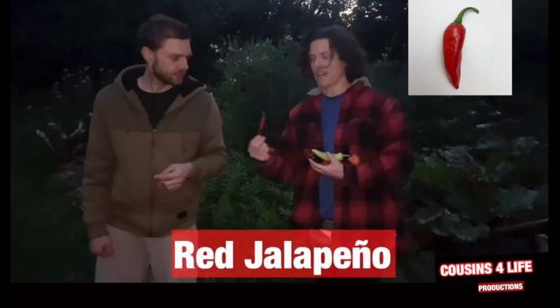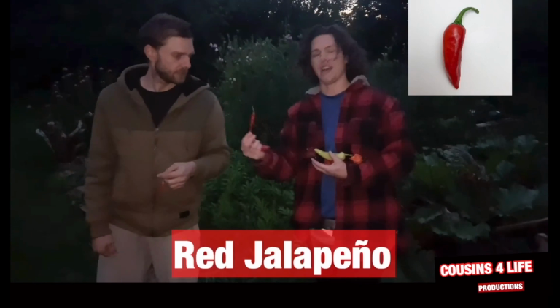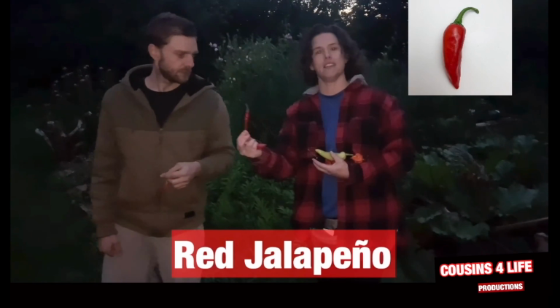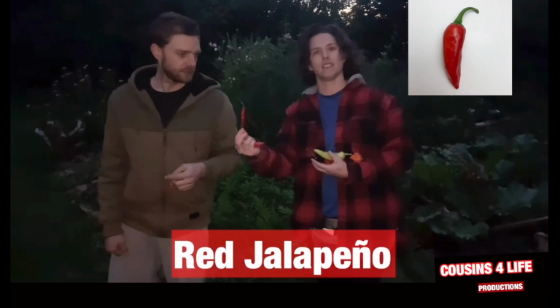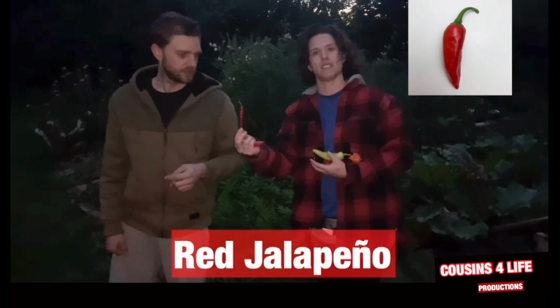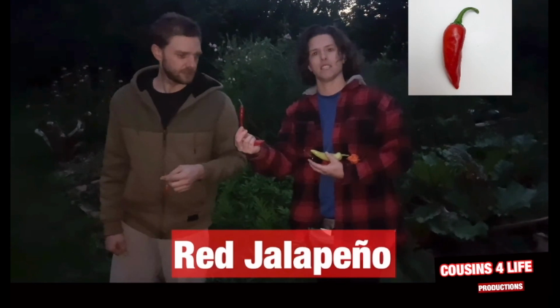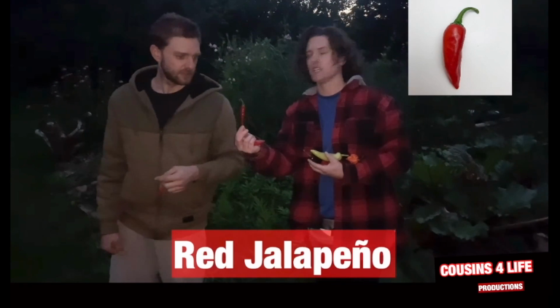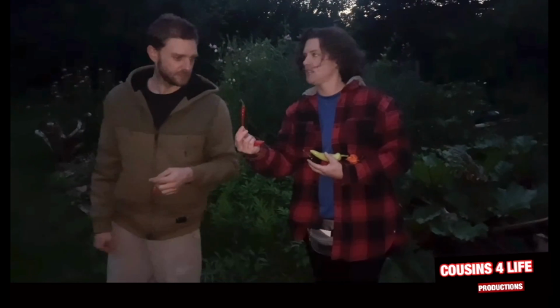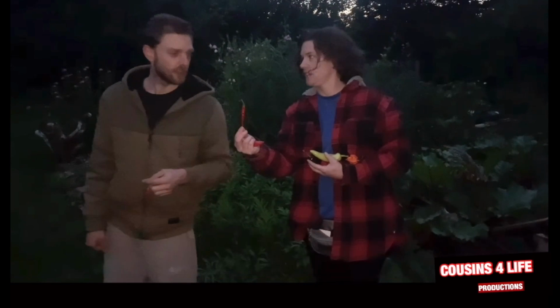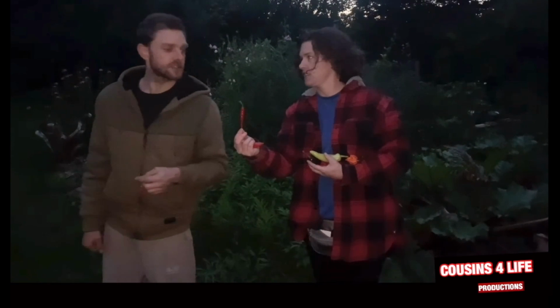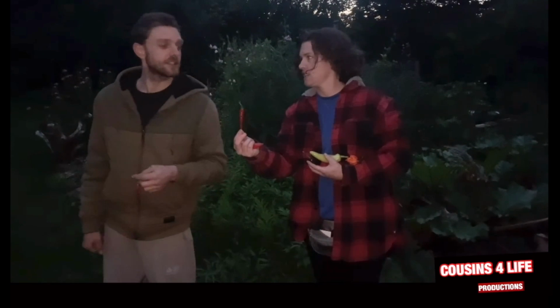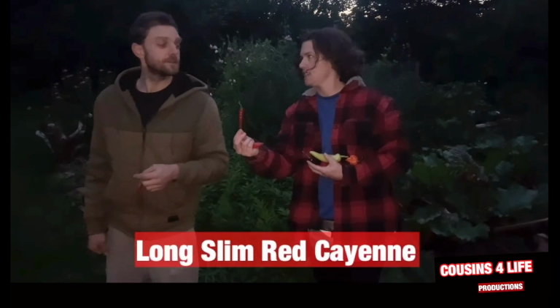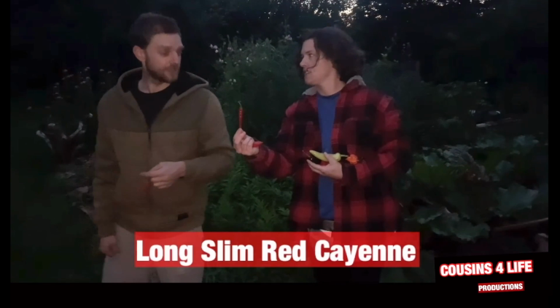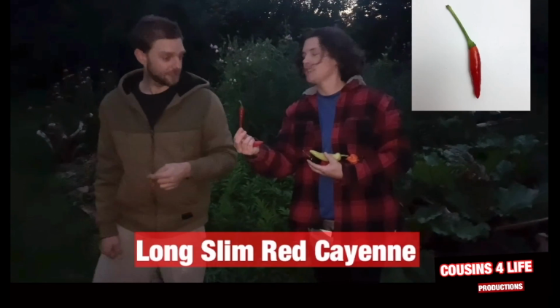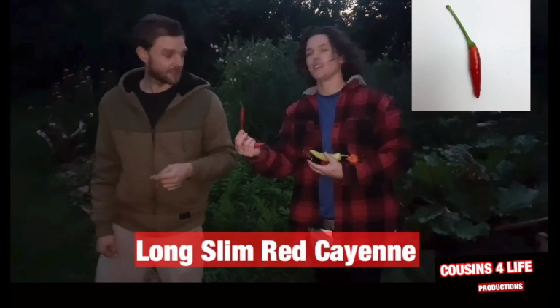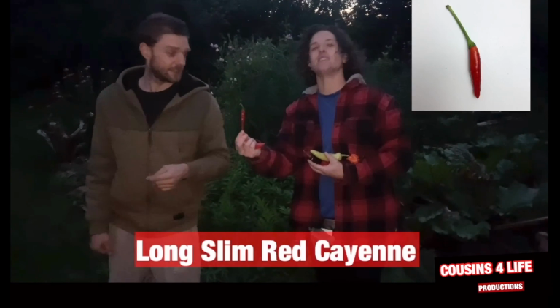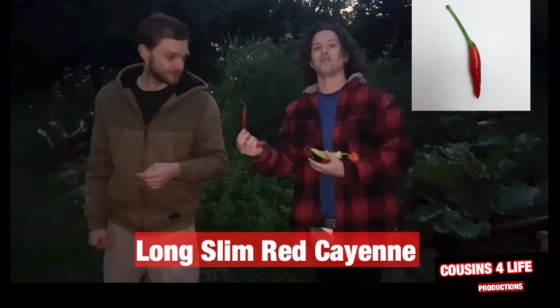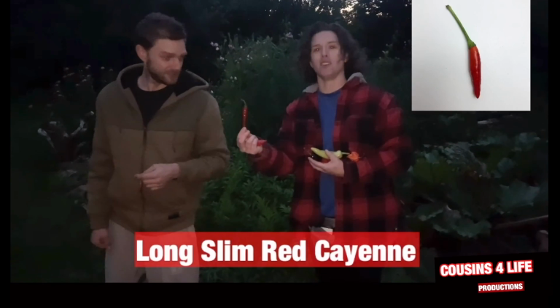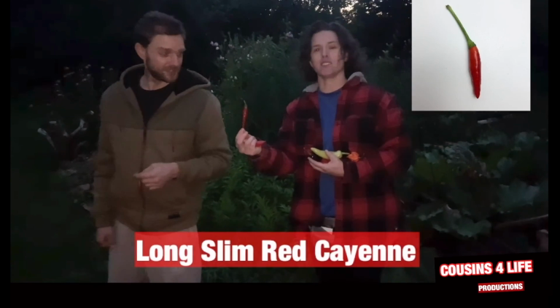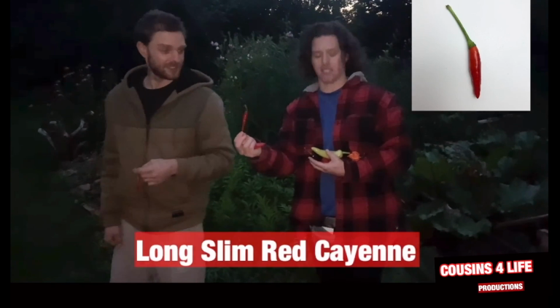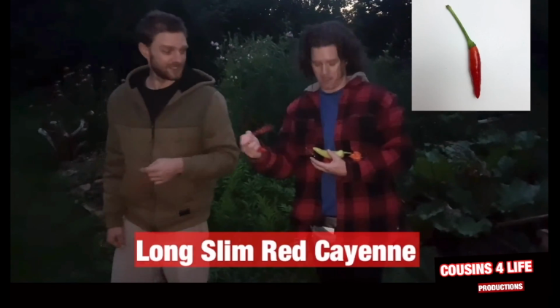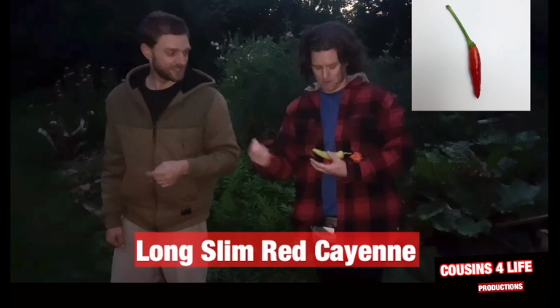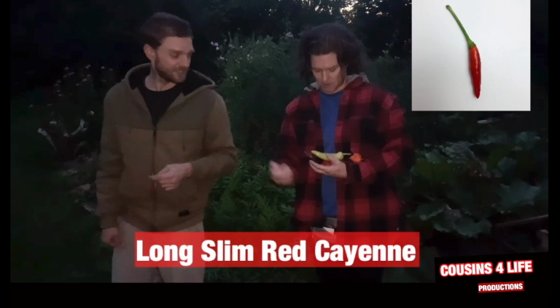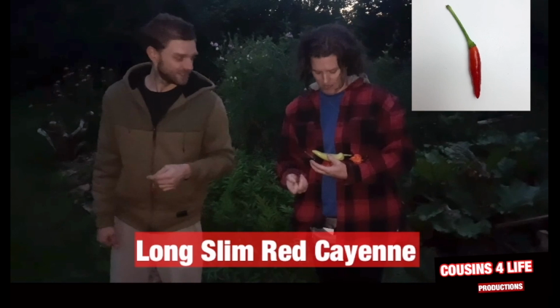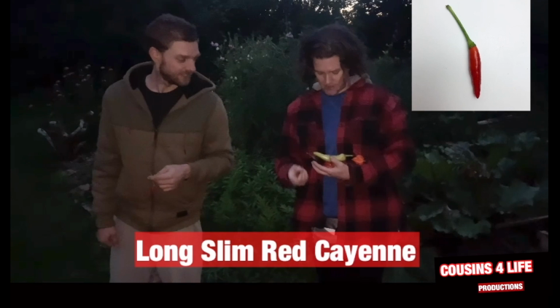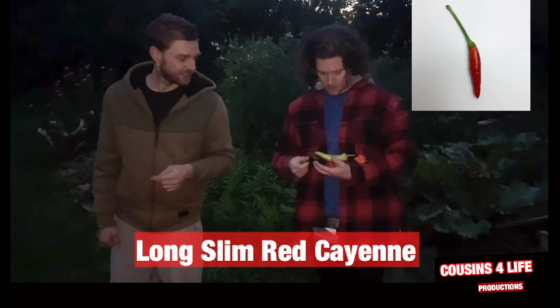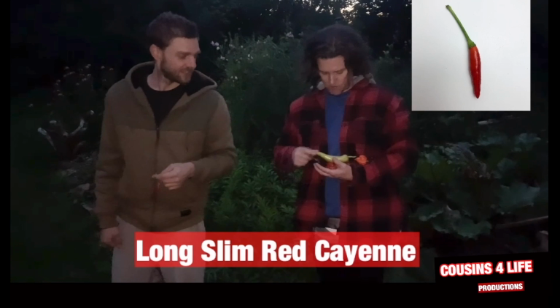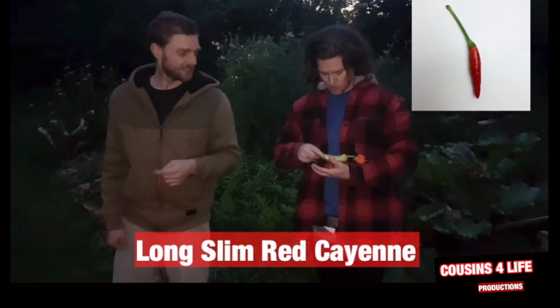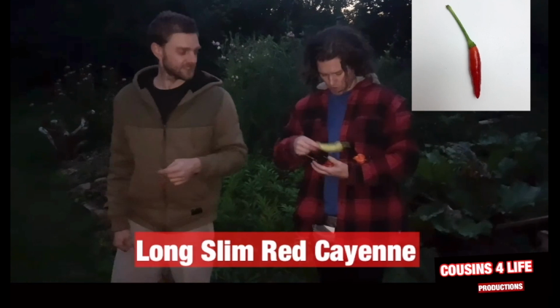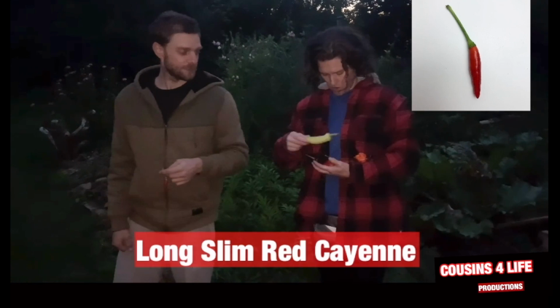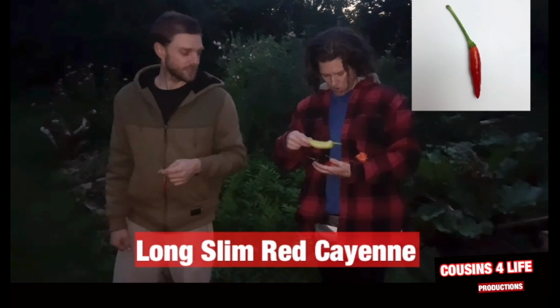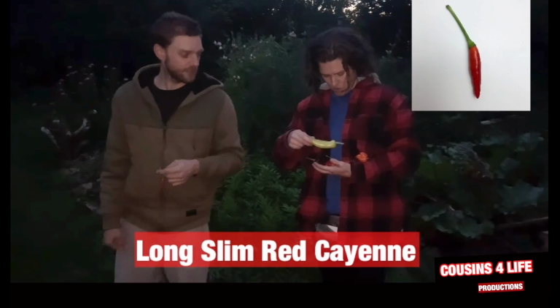Cayenne — long, slim, red cayenne. Long, slim, slender.